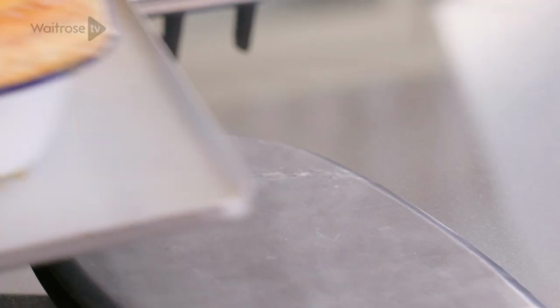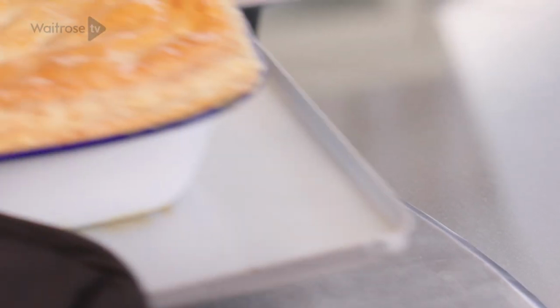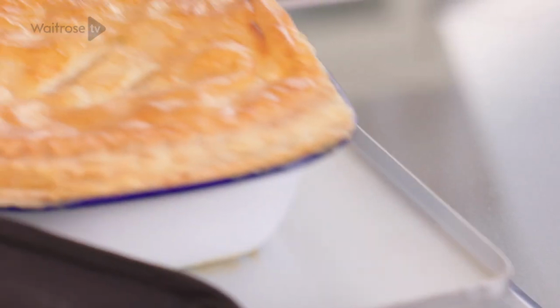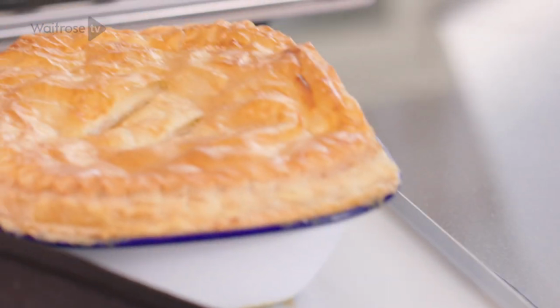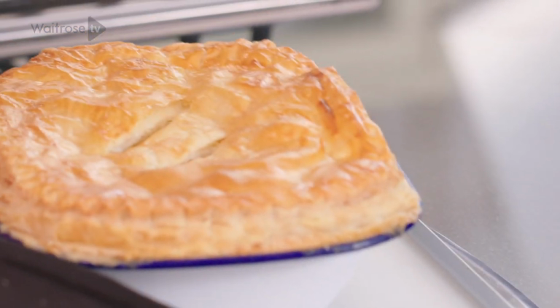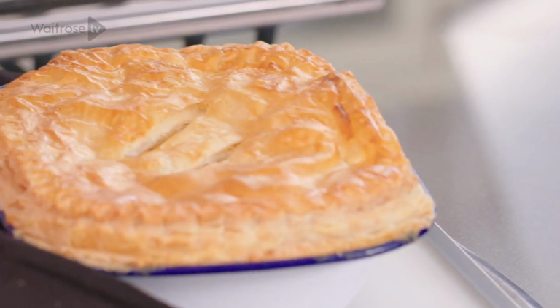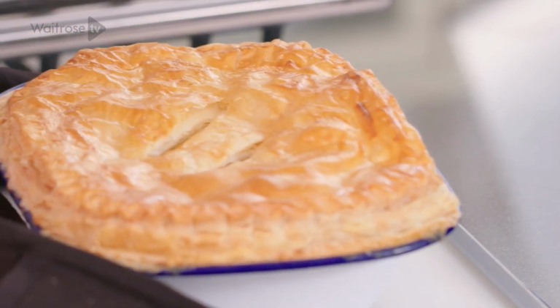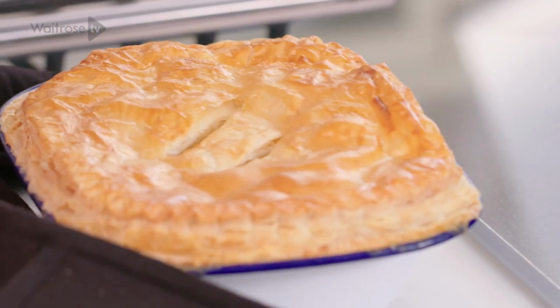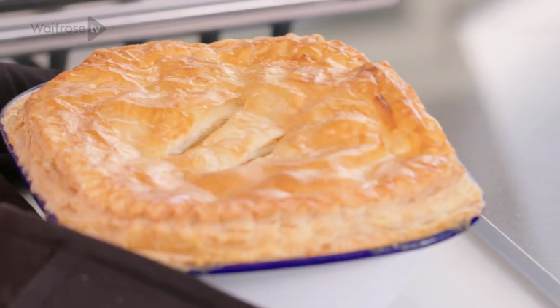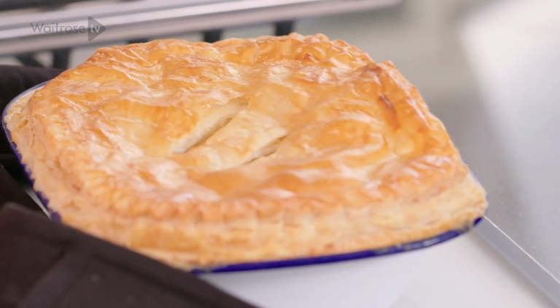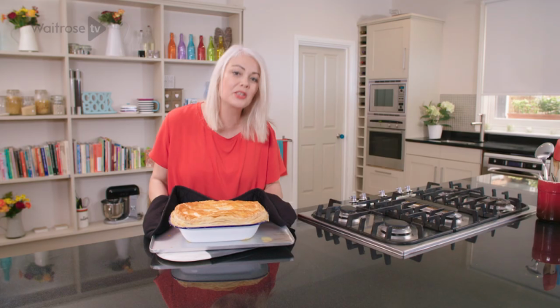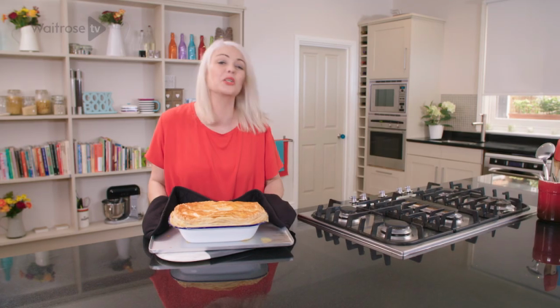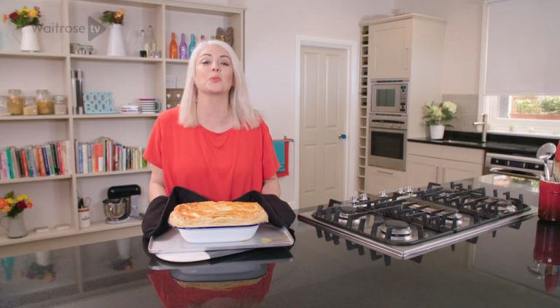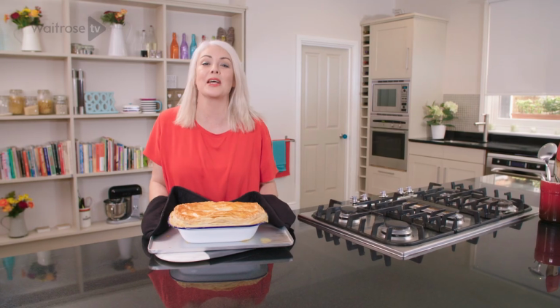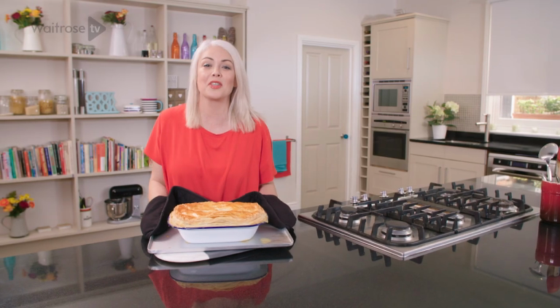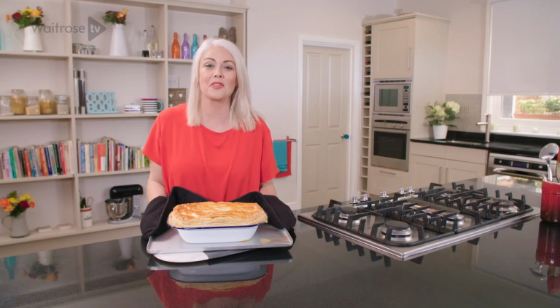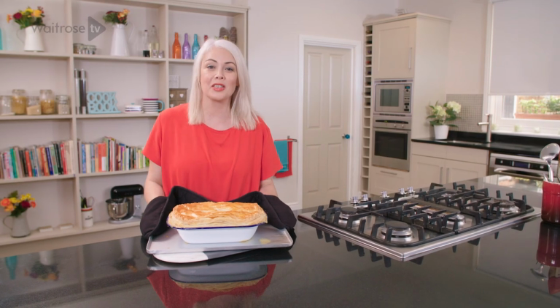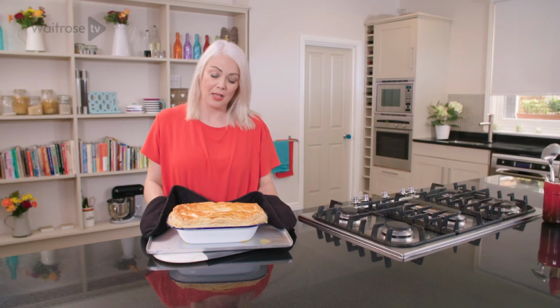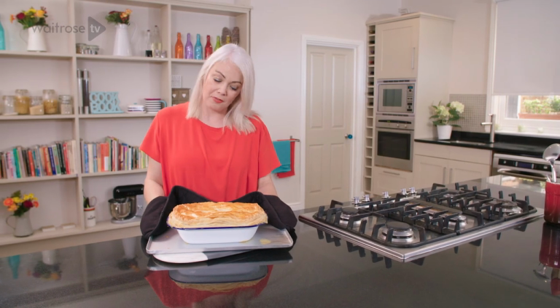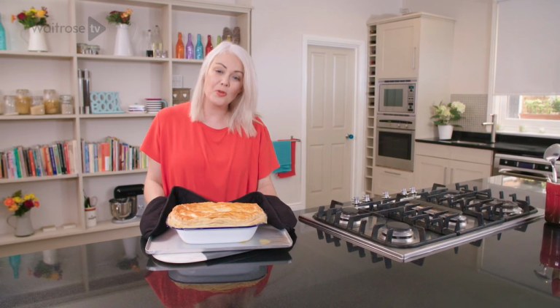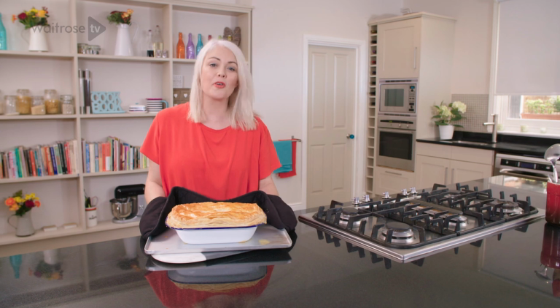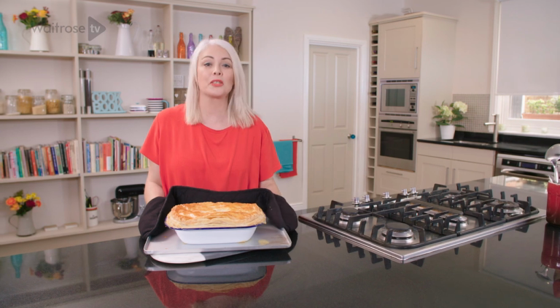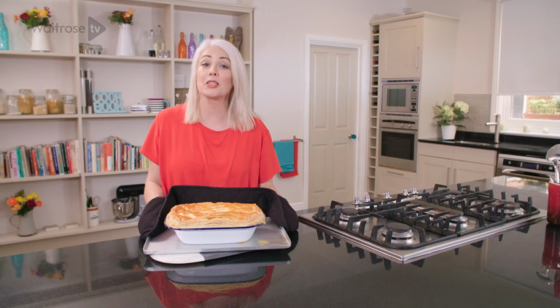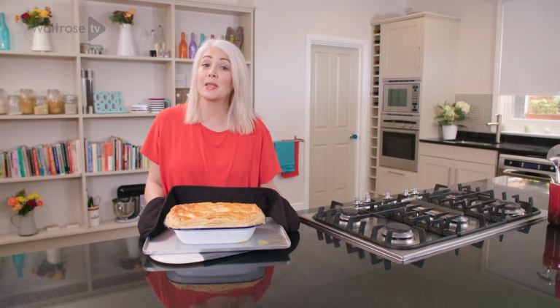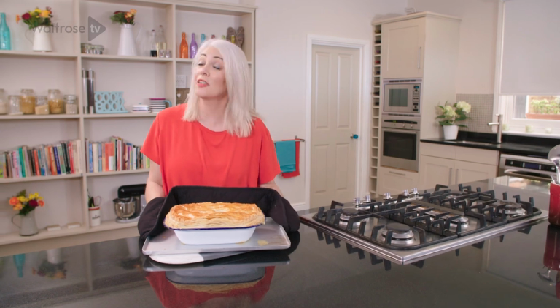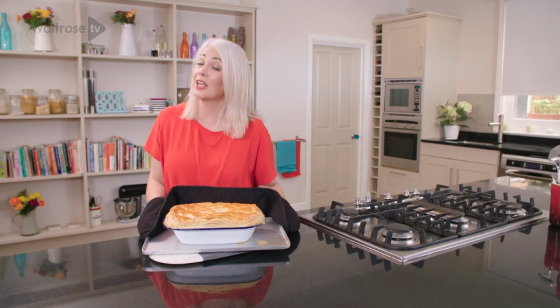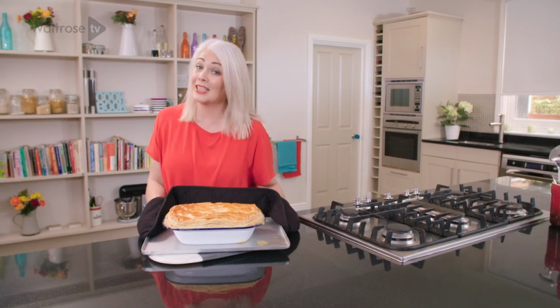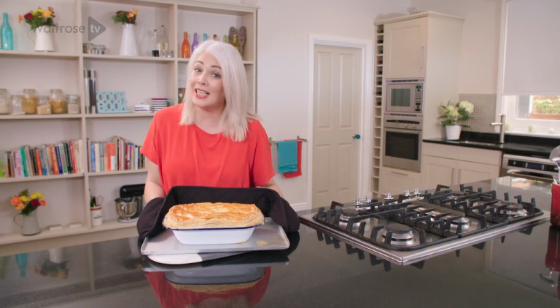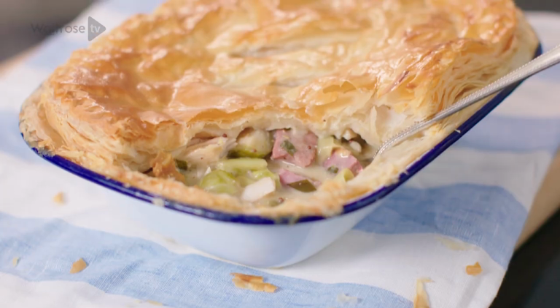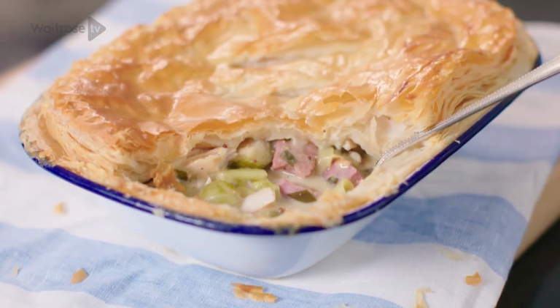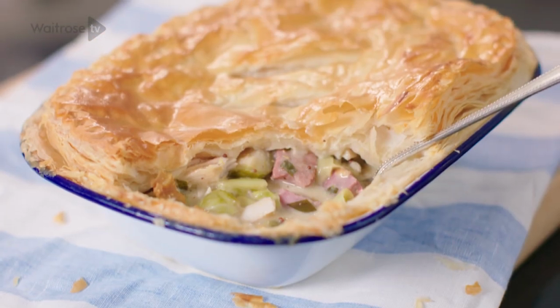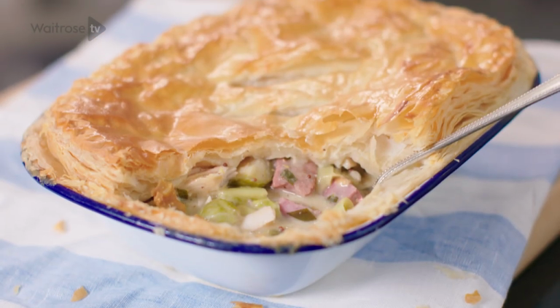Doesn't that look gorgeous? And what a great way to use up your leftovers. For more fabulous recipes, don't forget to click to subscribe.